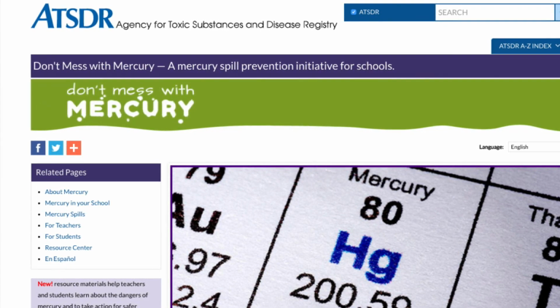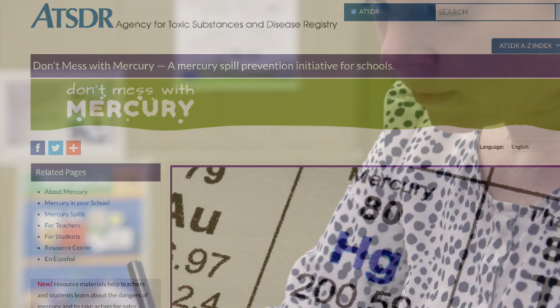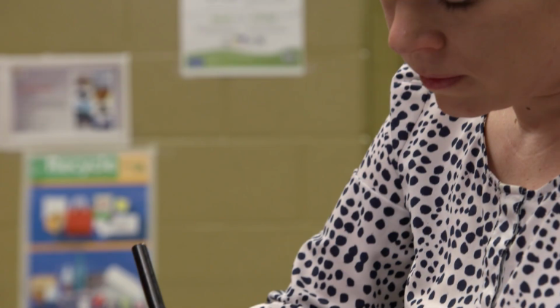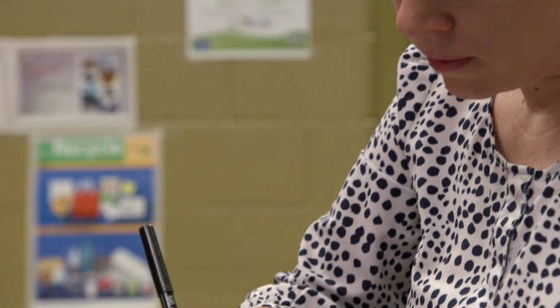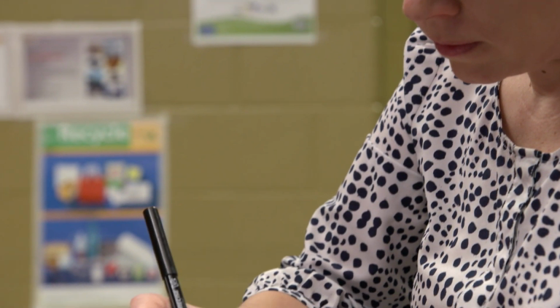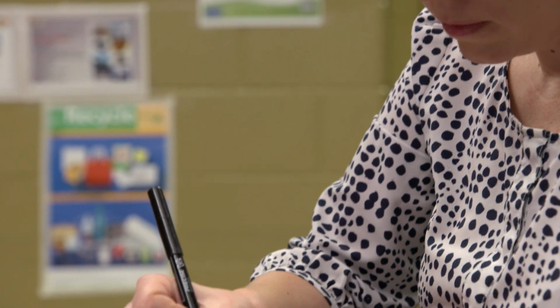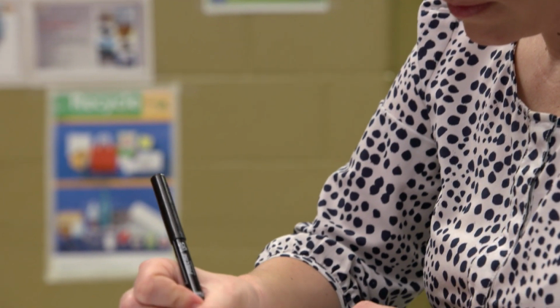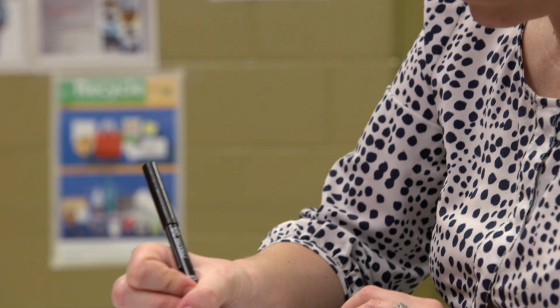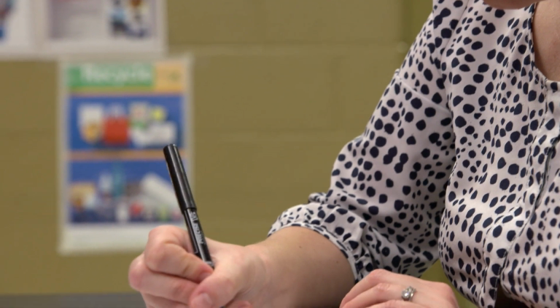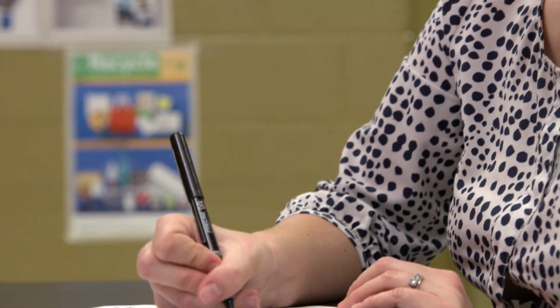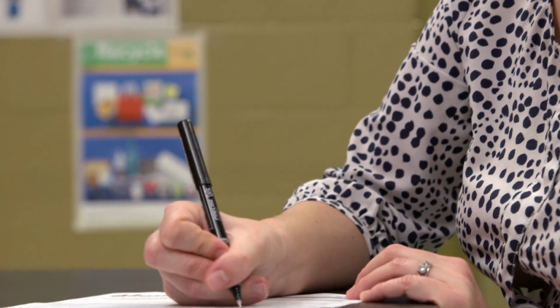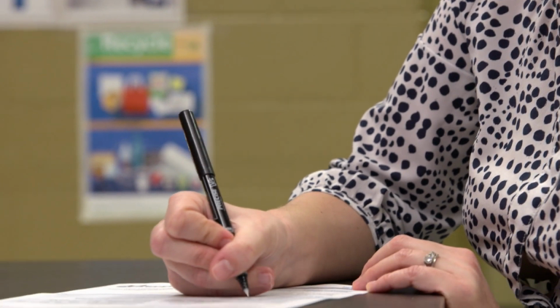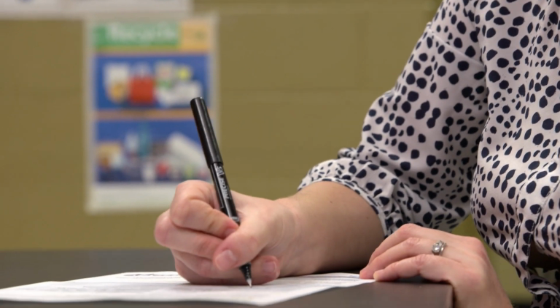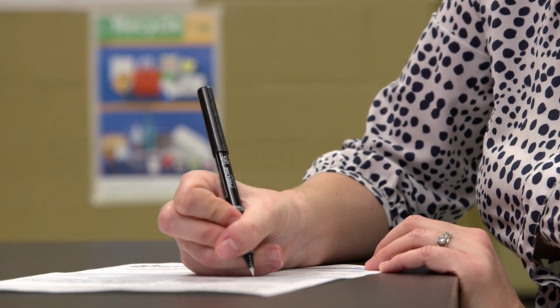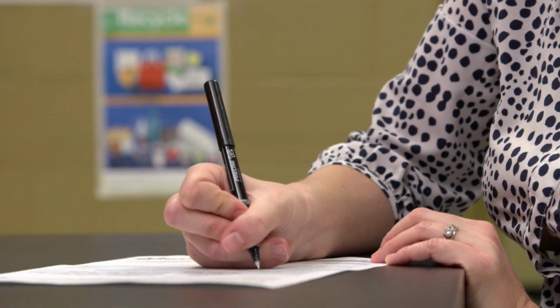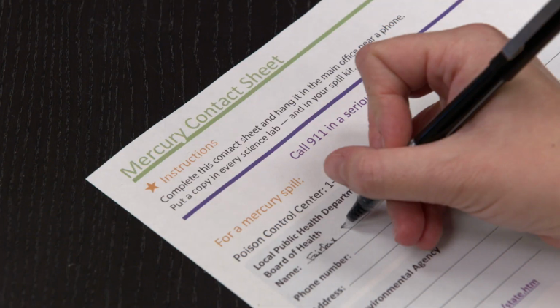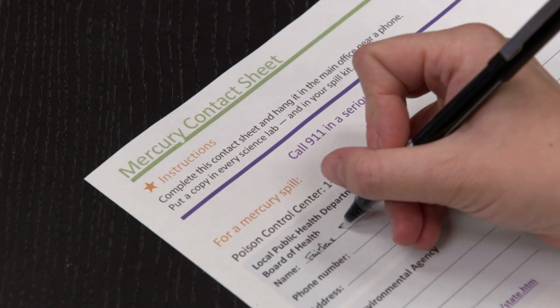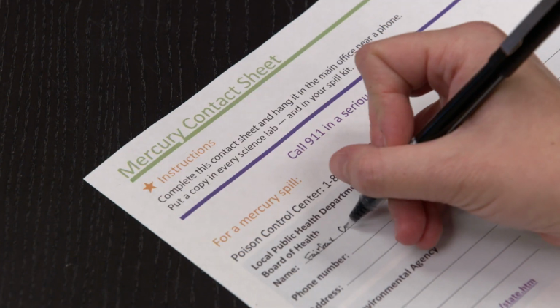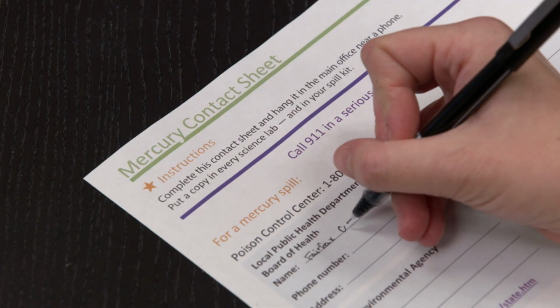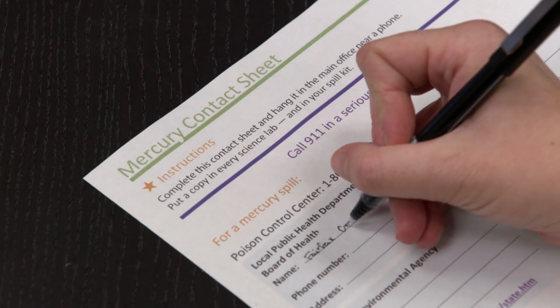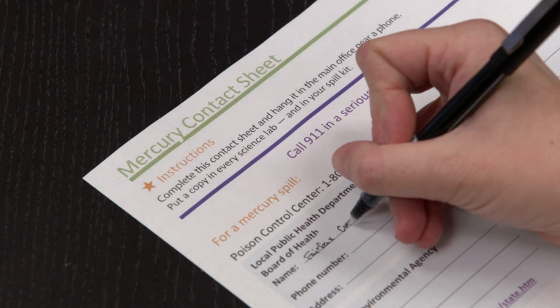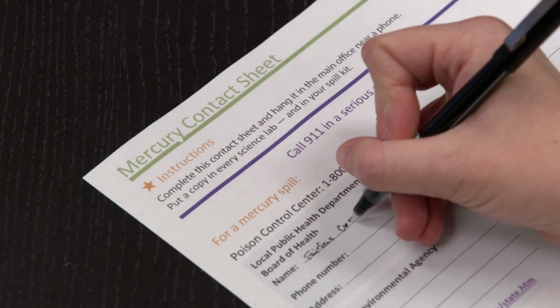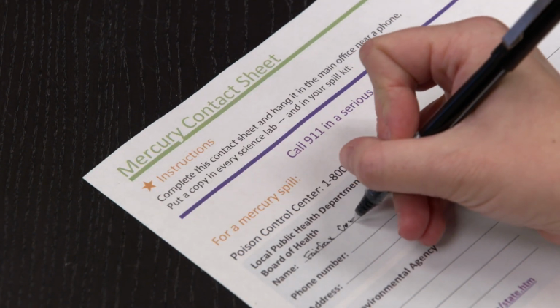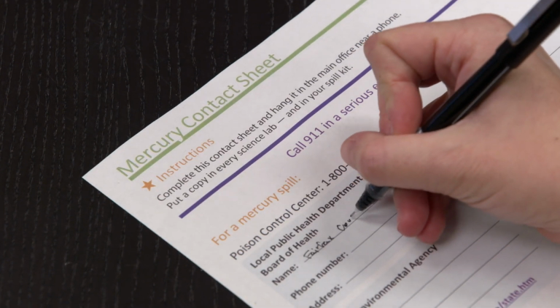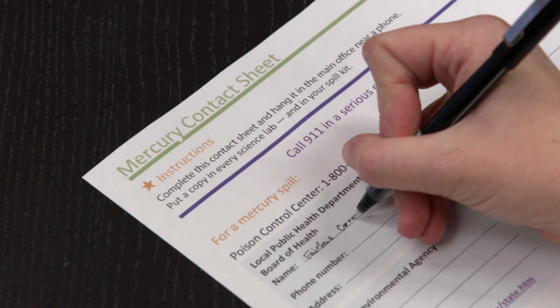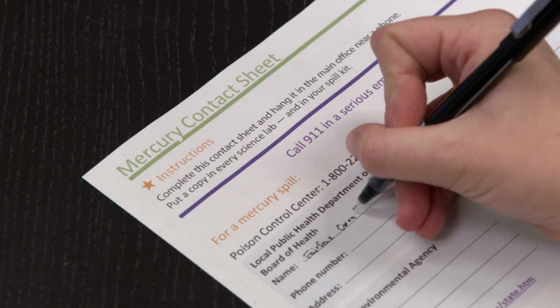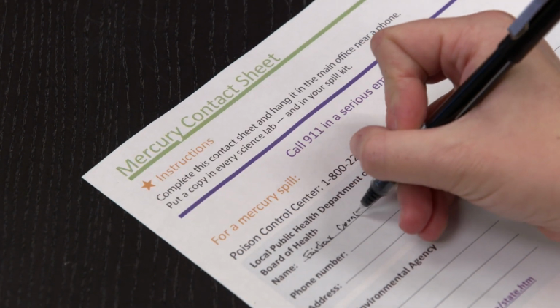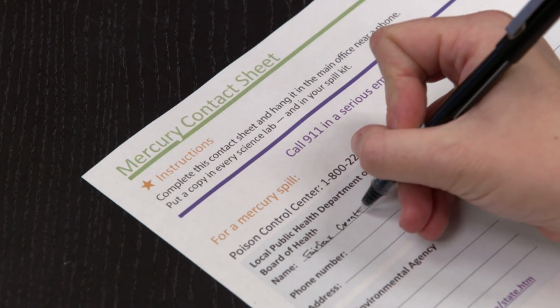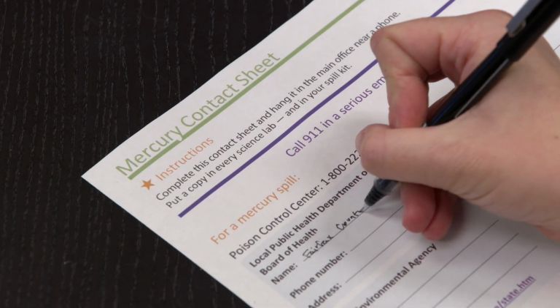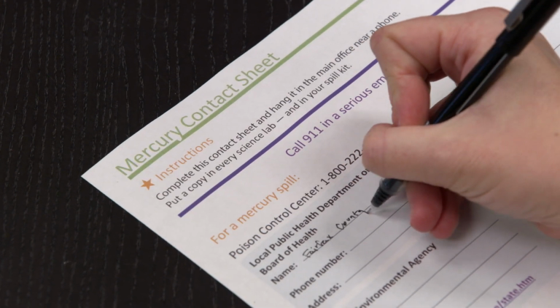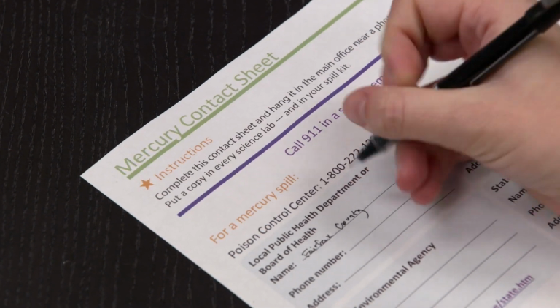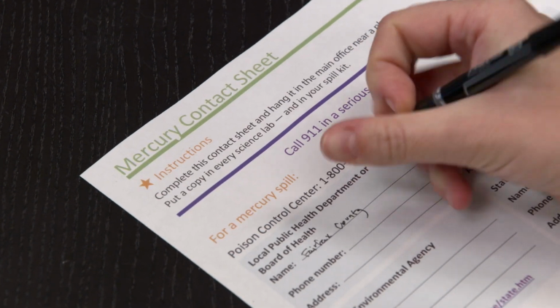First, fill out a mercury contact sheet listing whom to contact should a spill occur at your school.